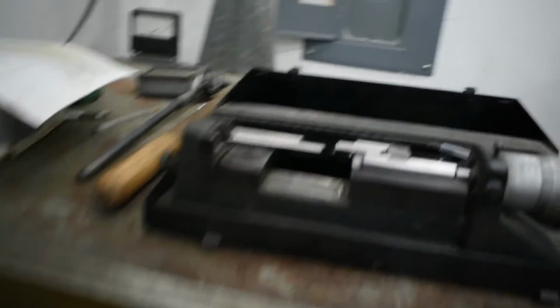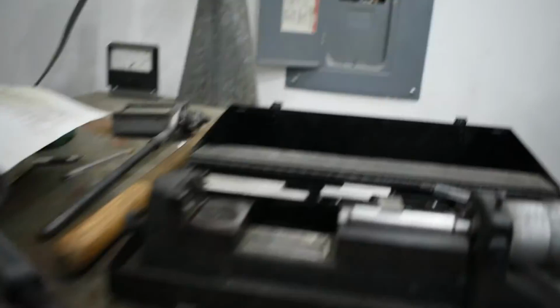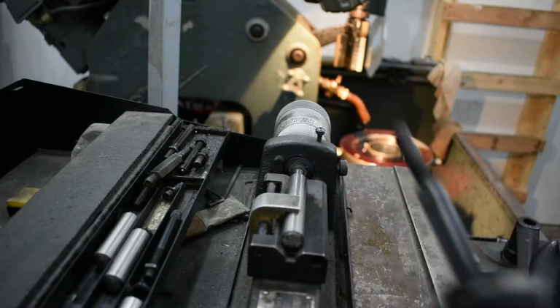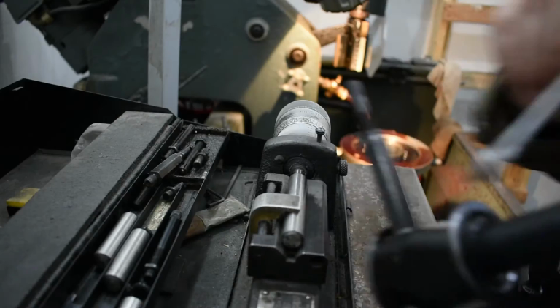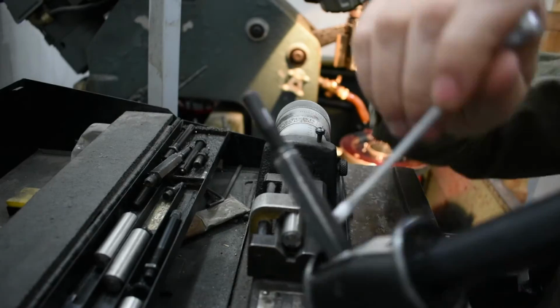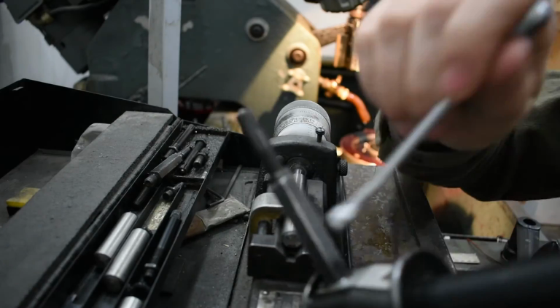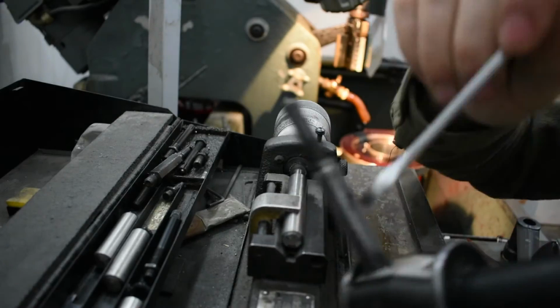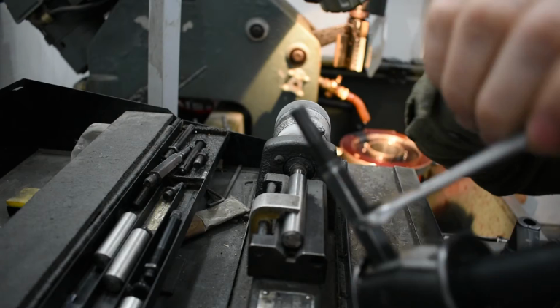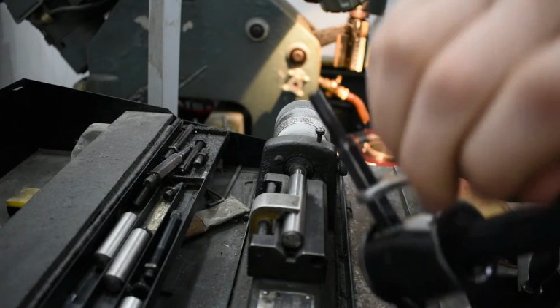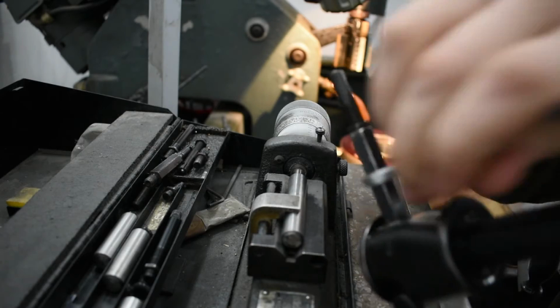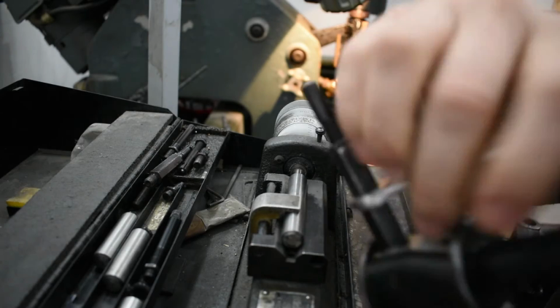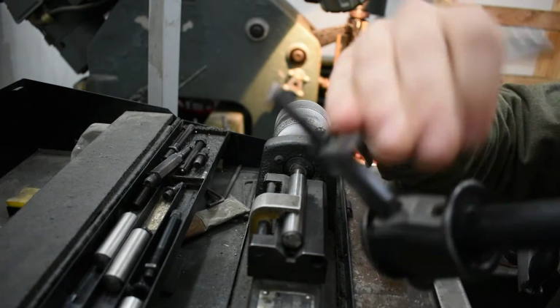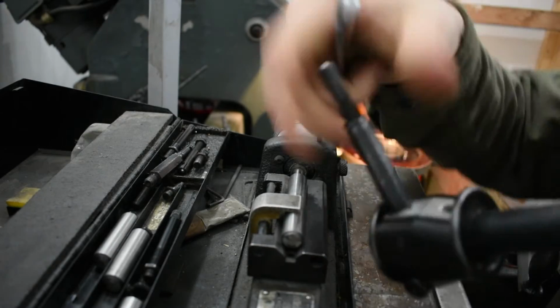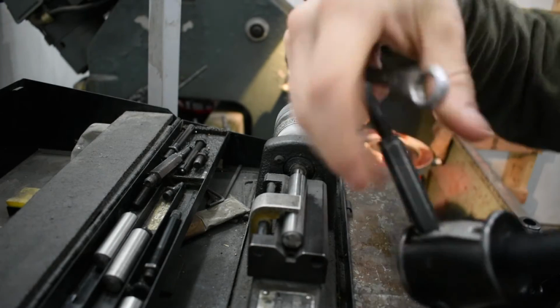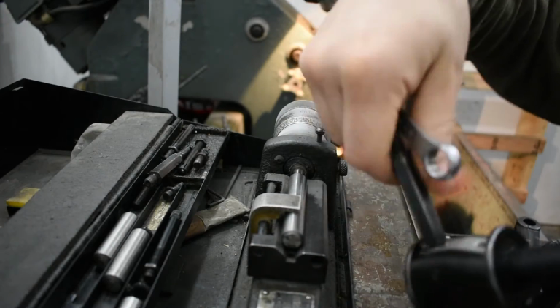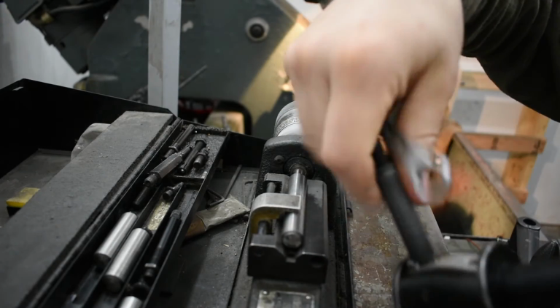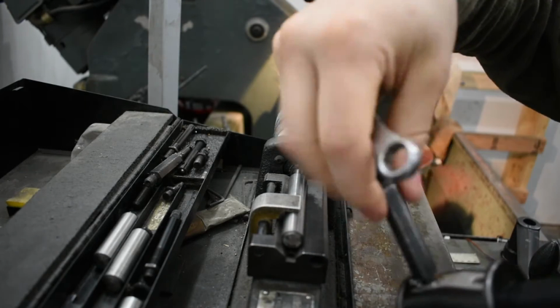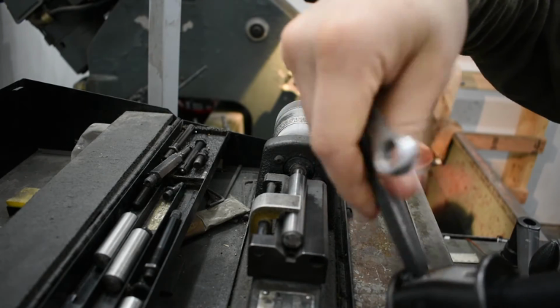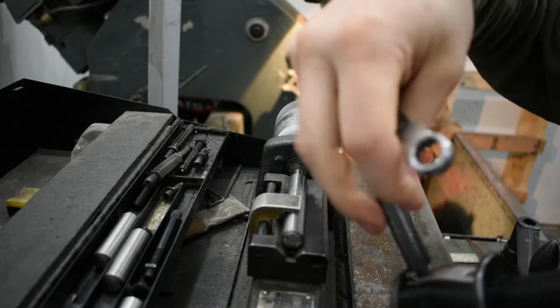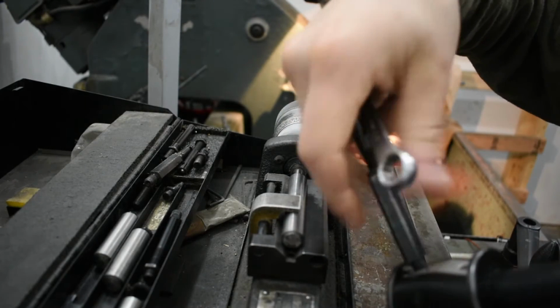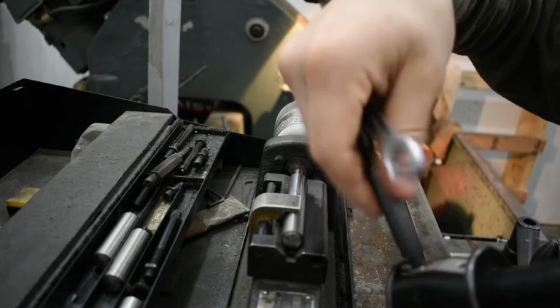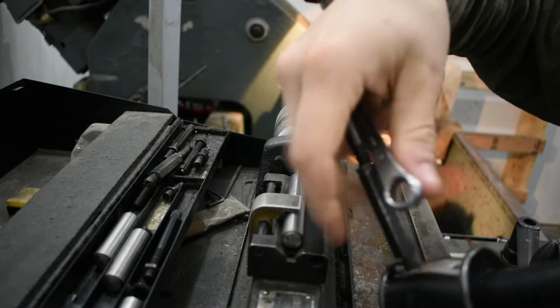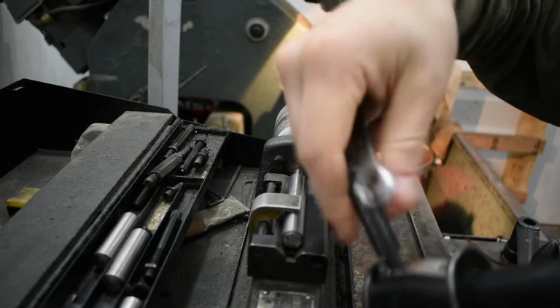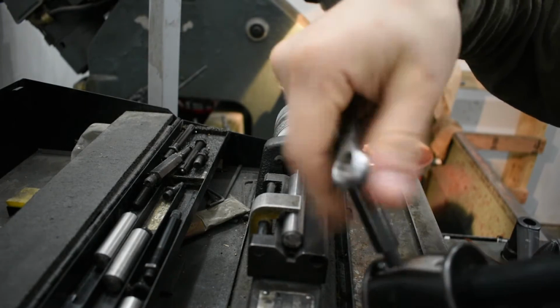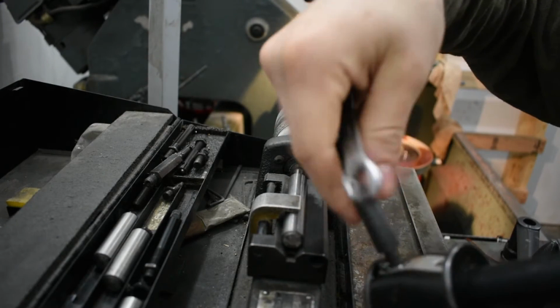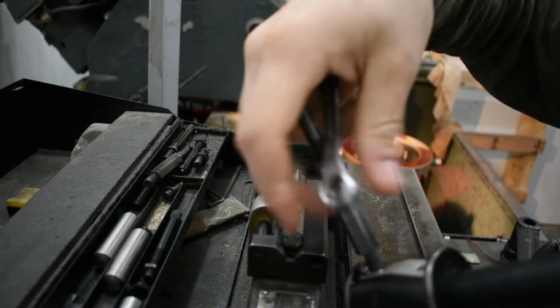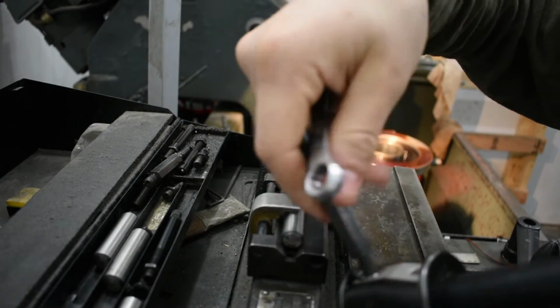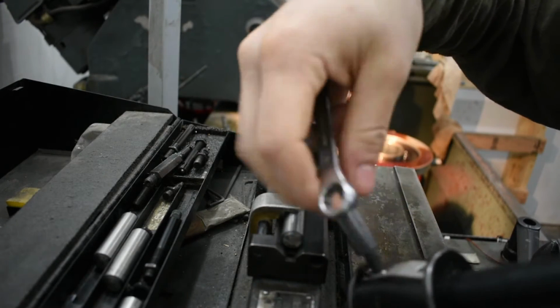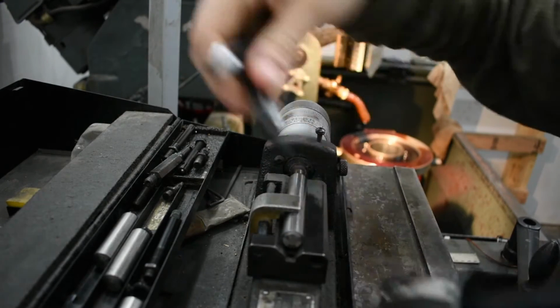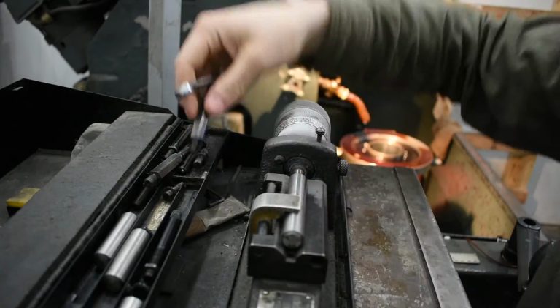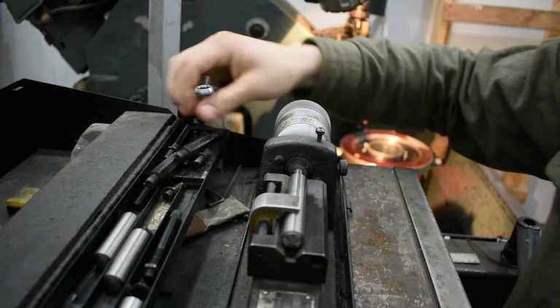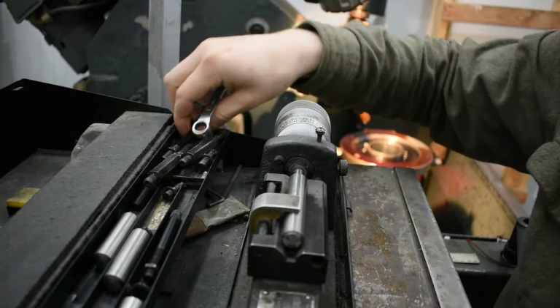Before we call it good, we double check with the bore gauge to make sure that we aren't taking too much material.